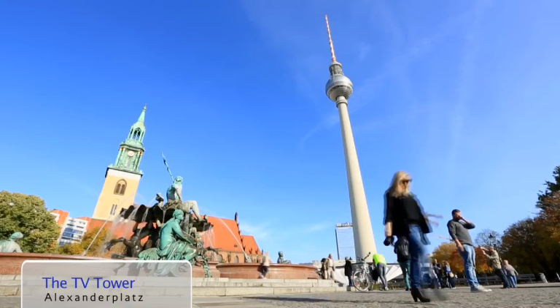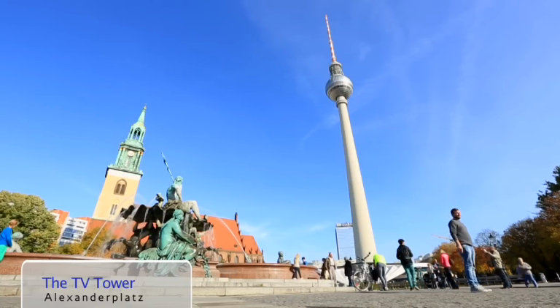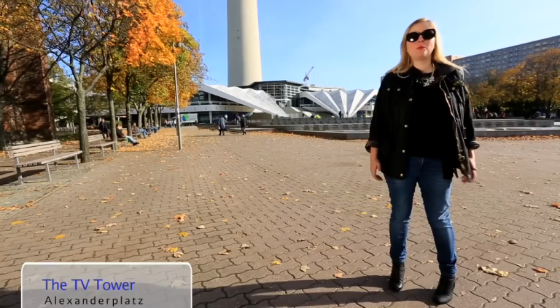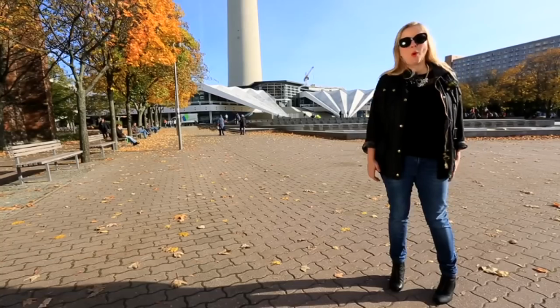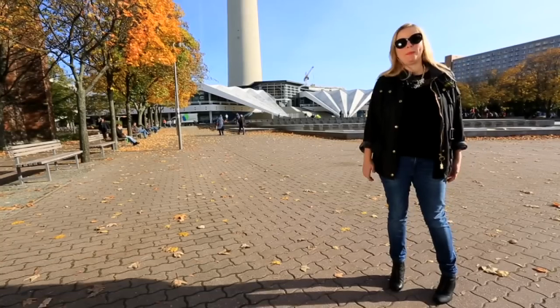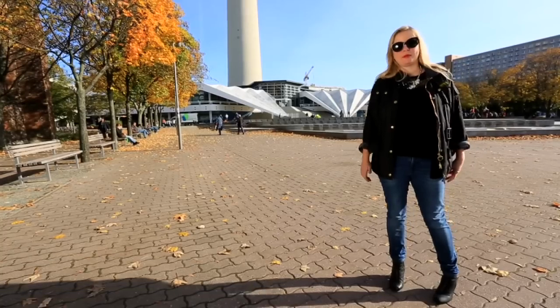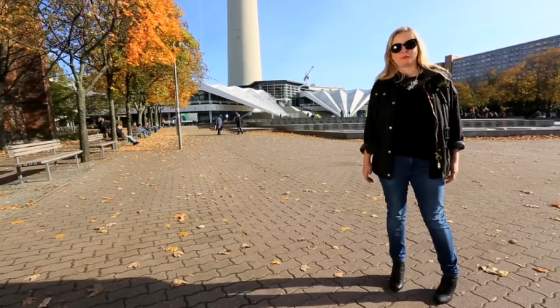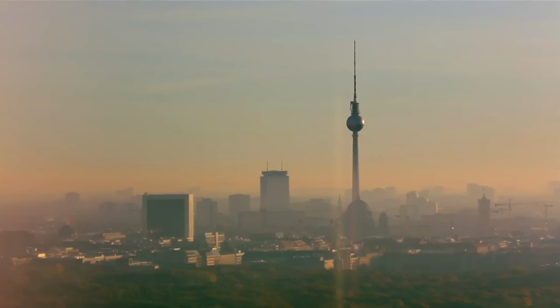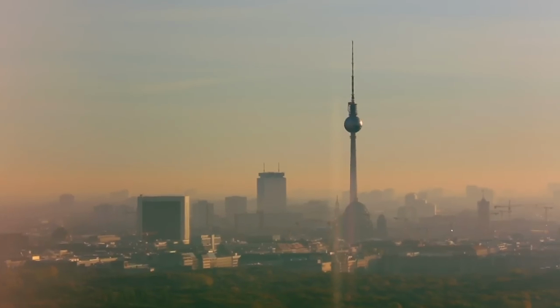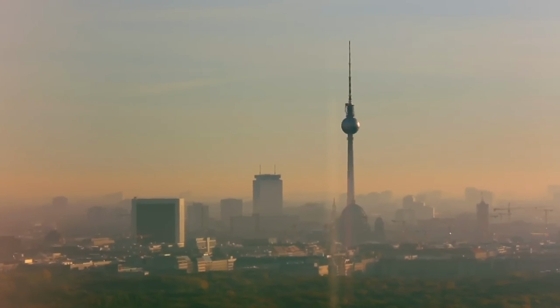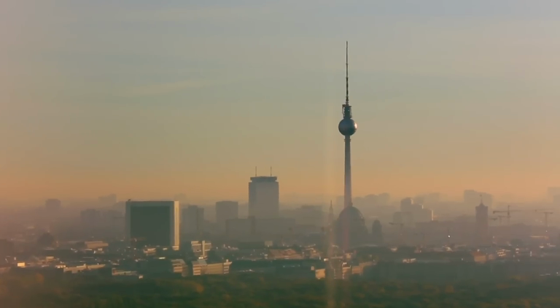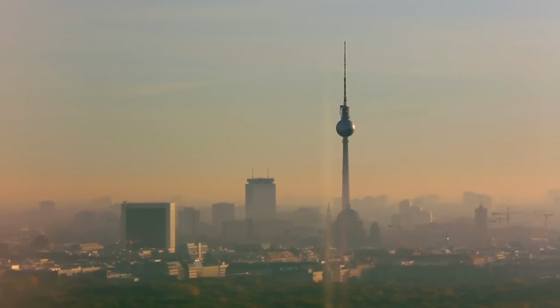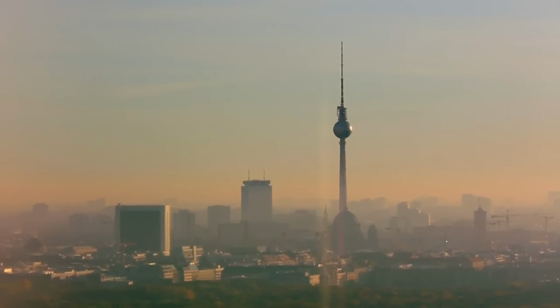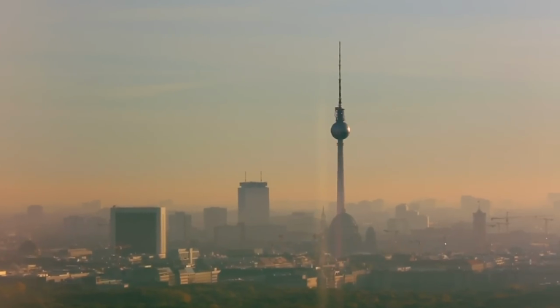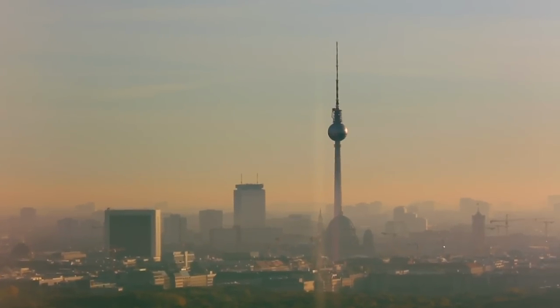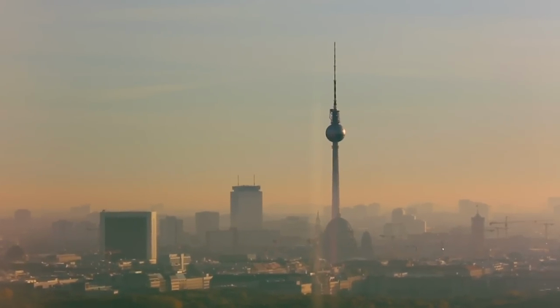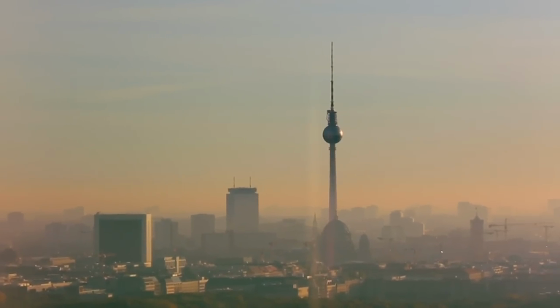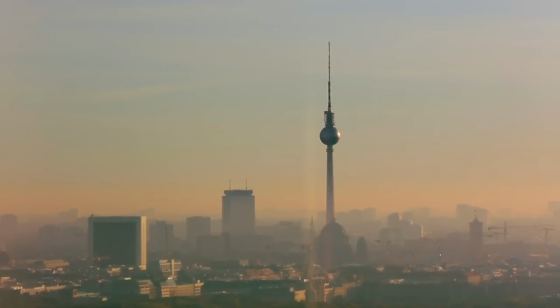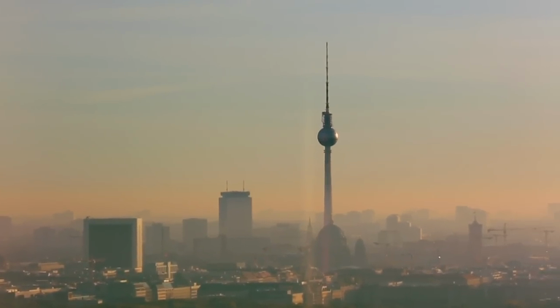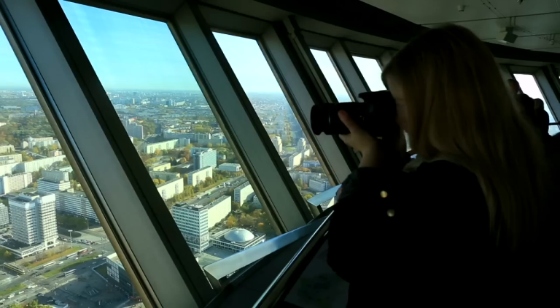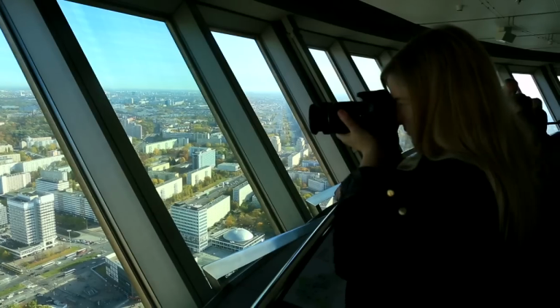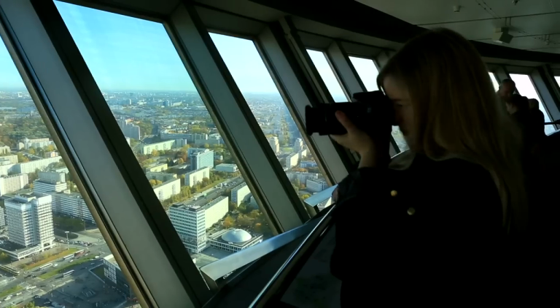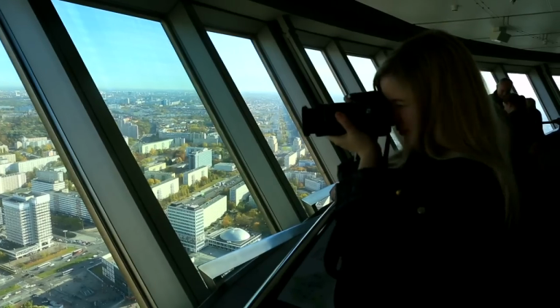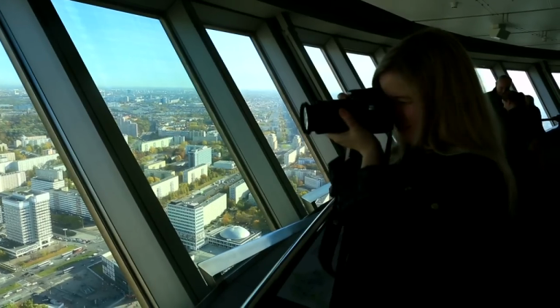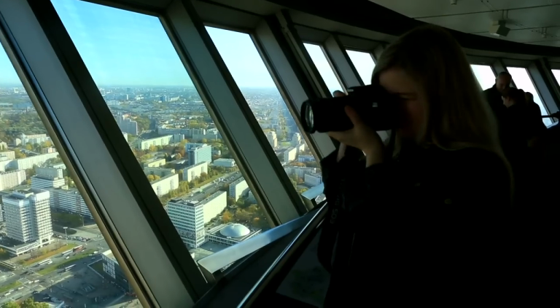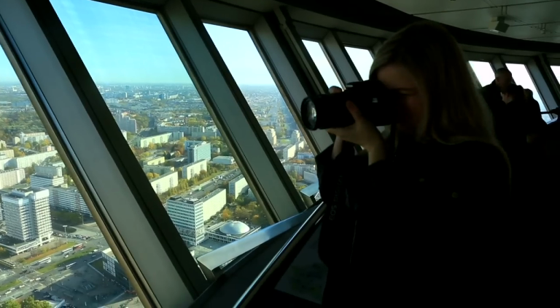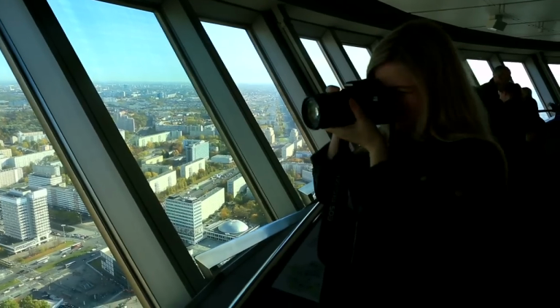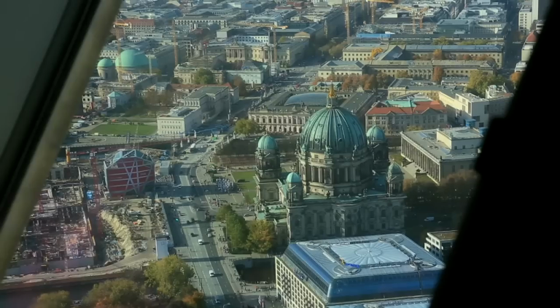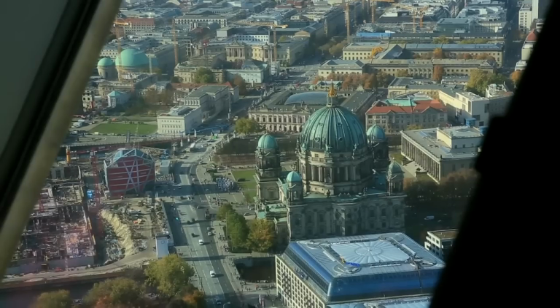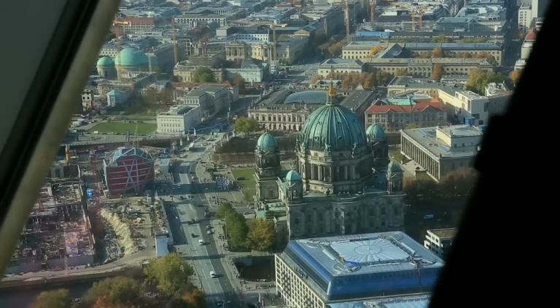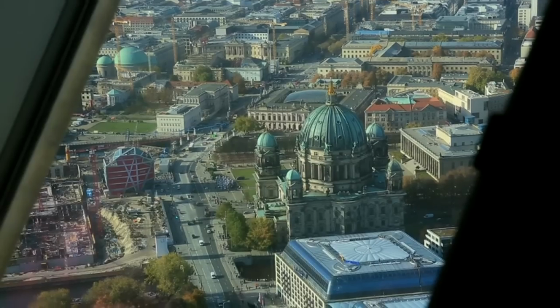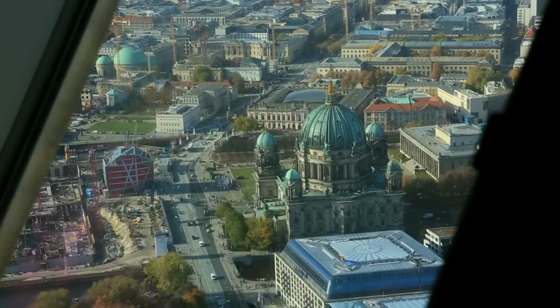It's a whopping 368 metres high, which makes it the tallest building in the European Union.